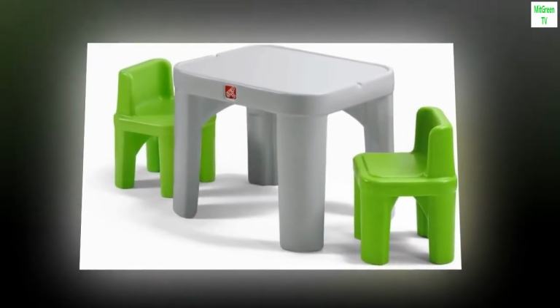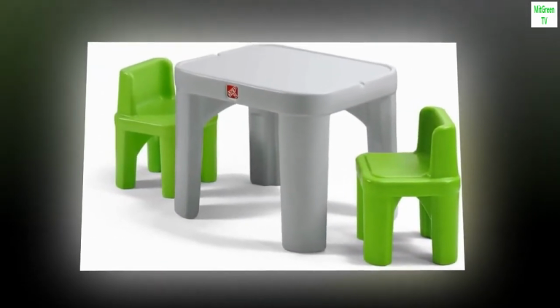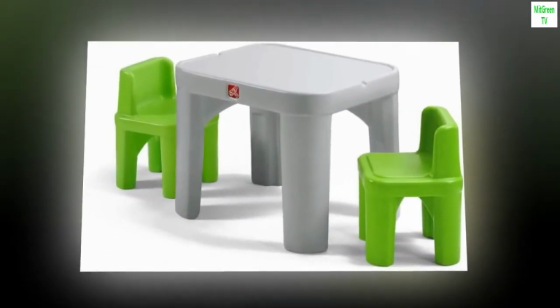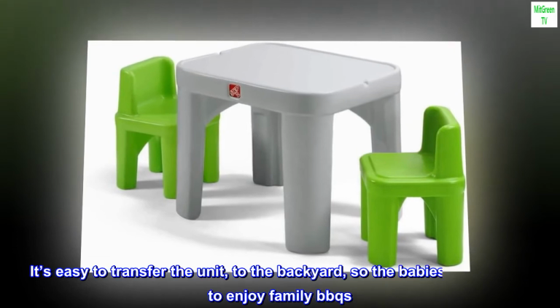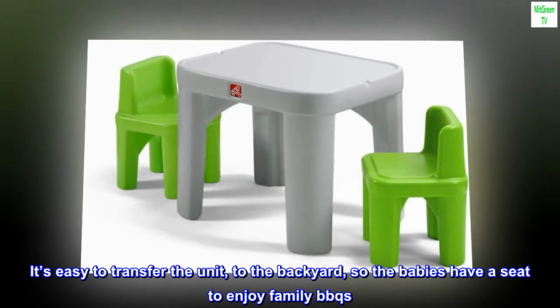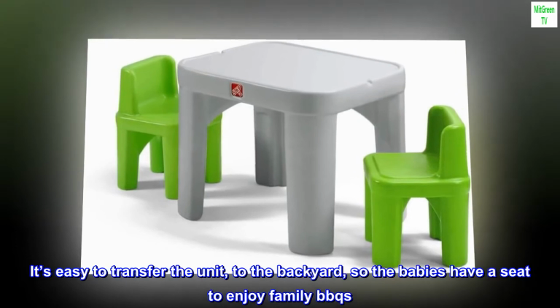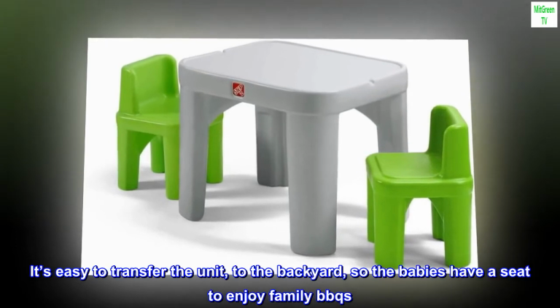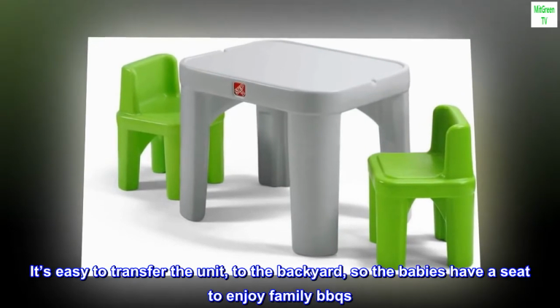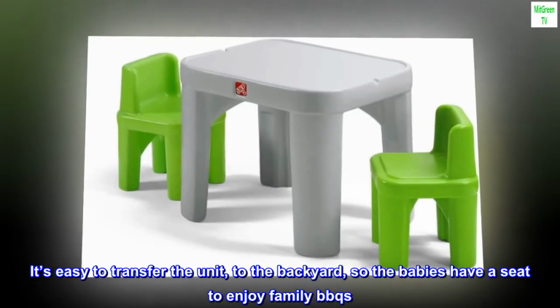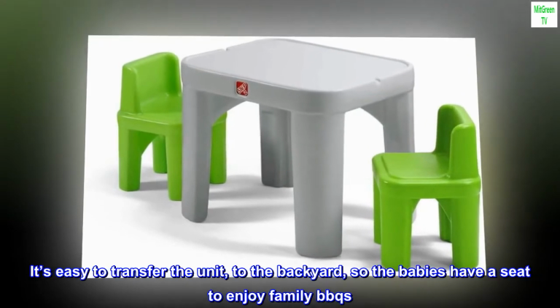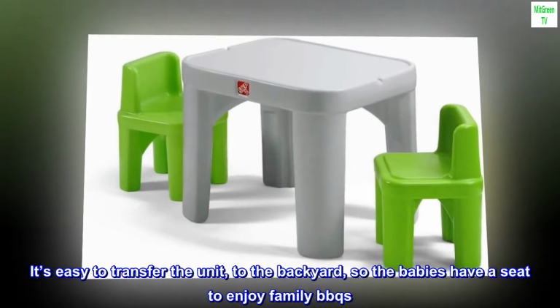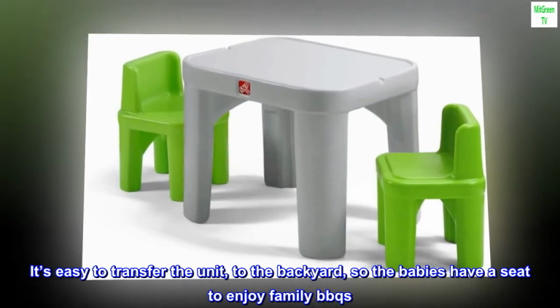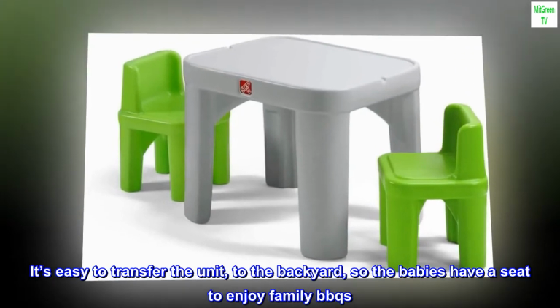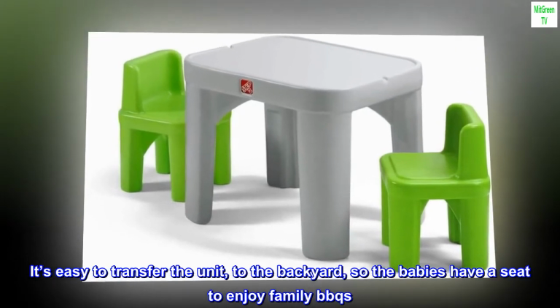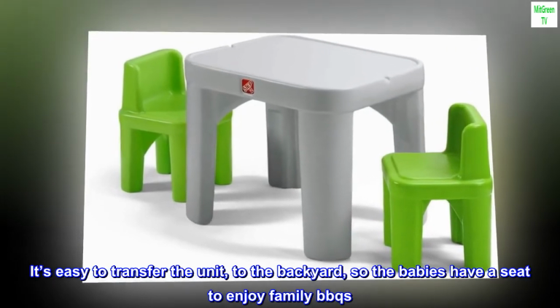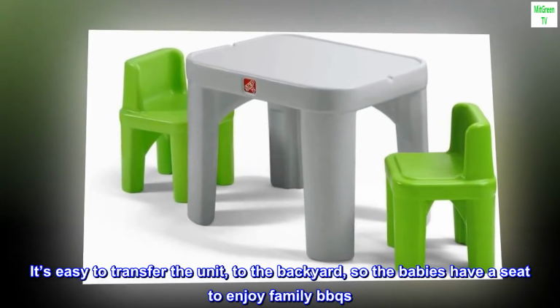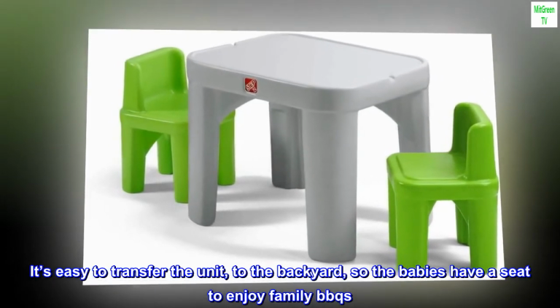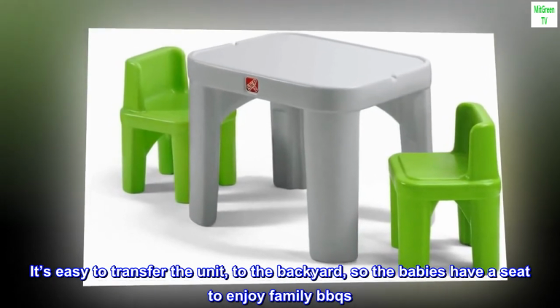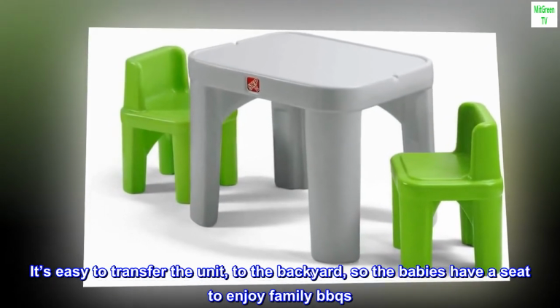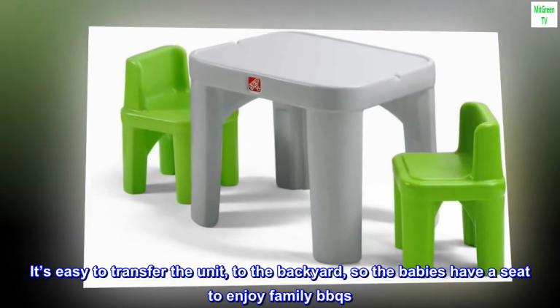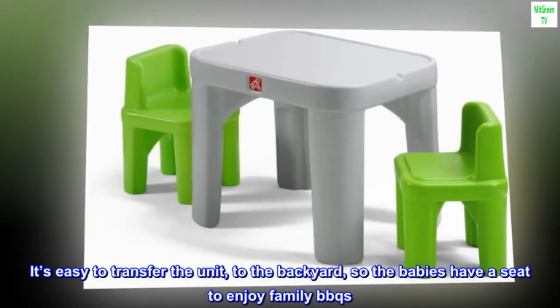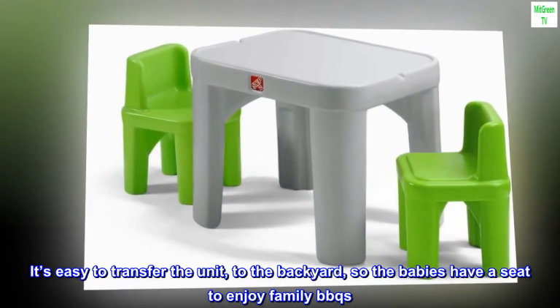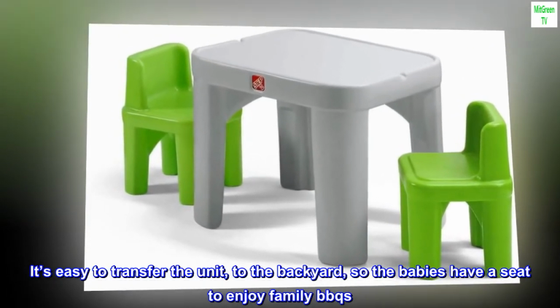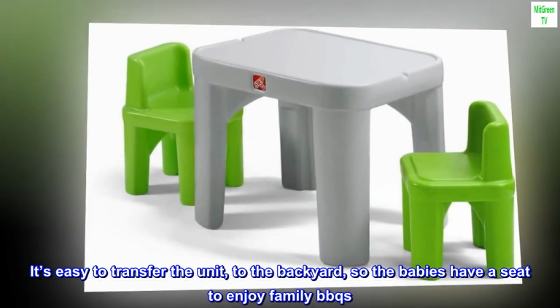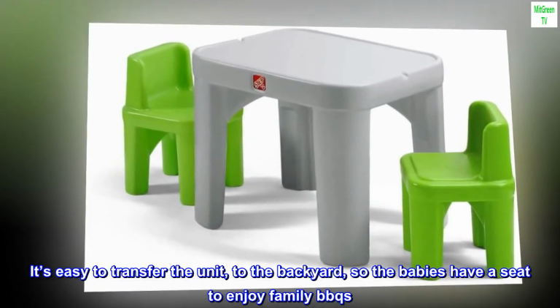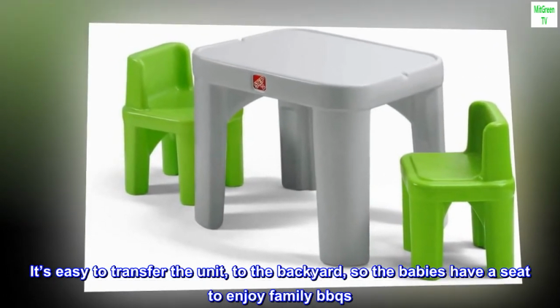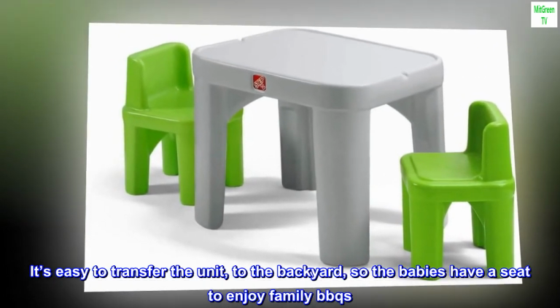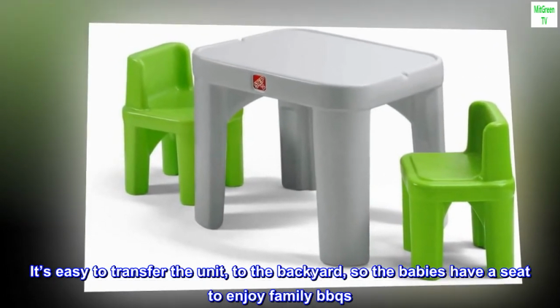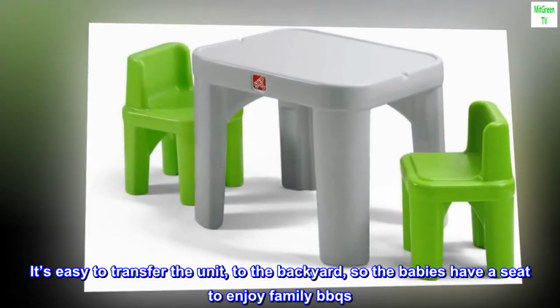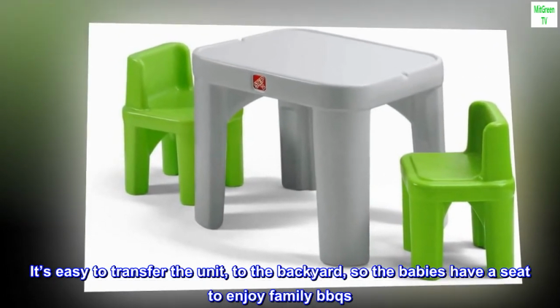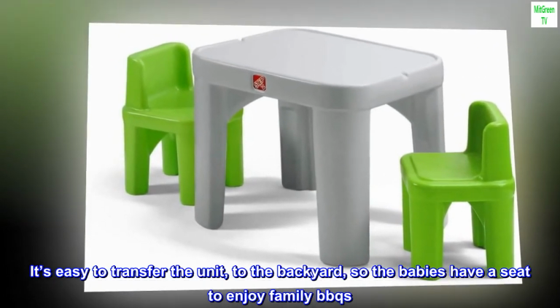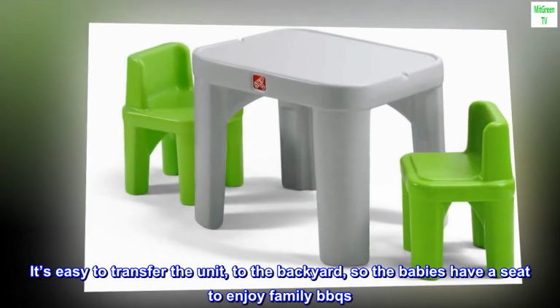It's easy to transfer the unit to the backyard, so the babies have a seat to enjoy family BBQs.